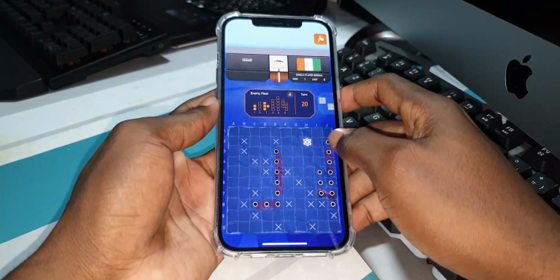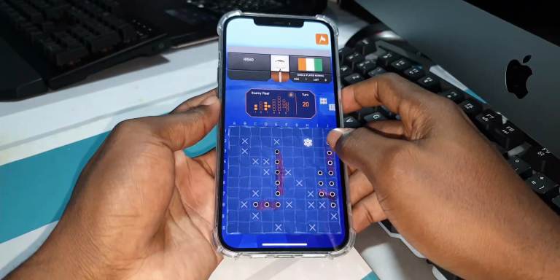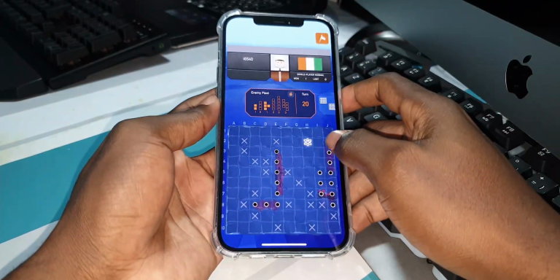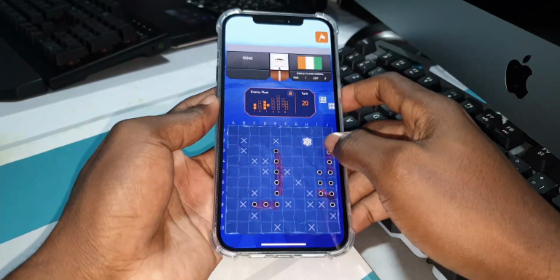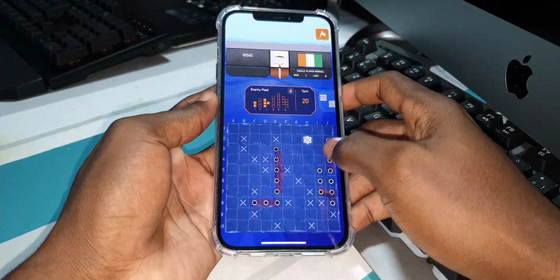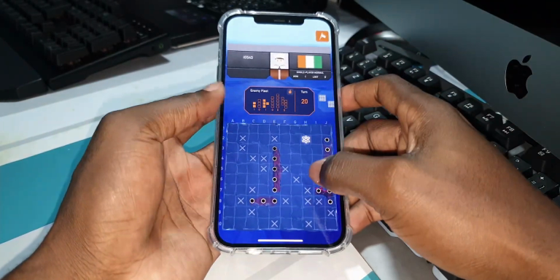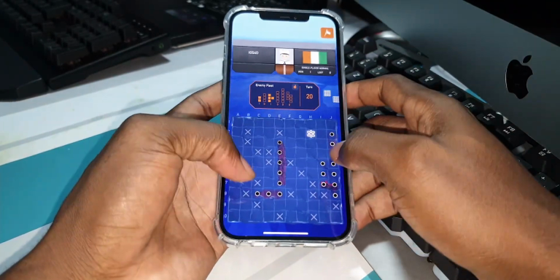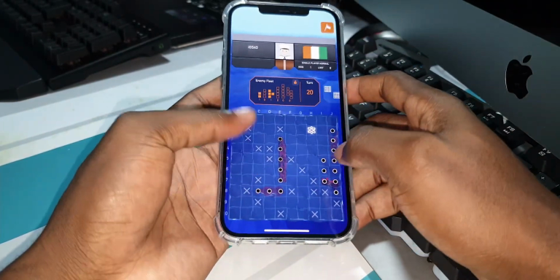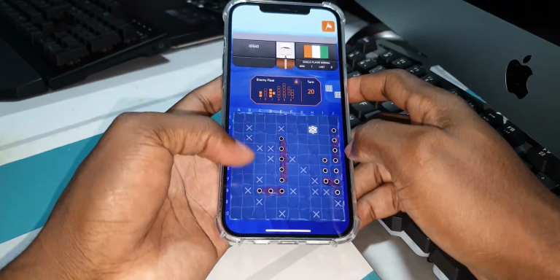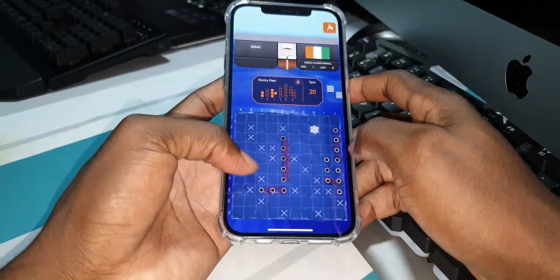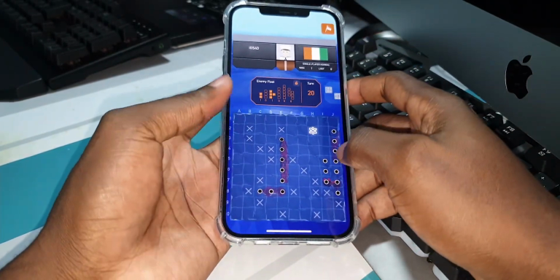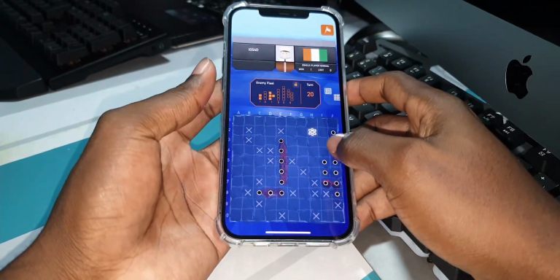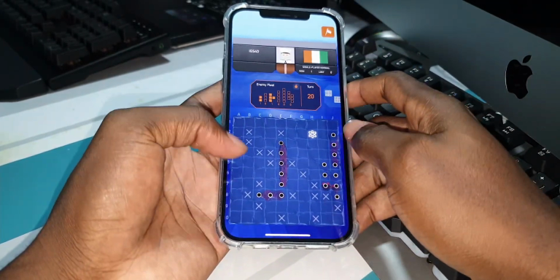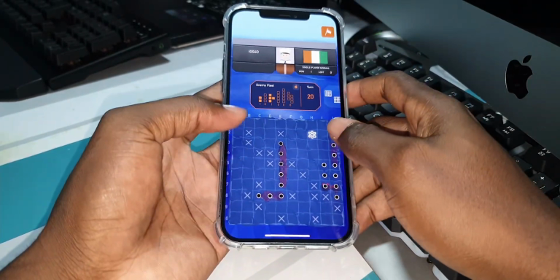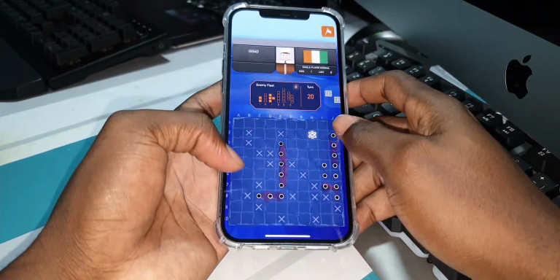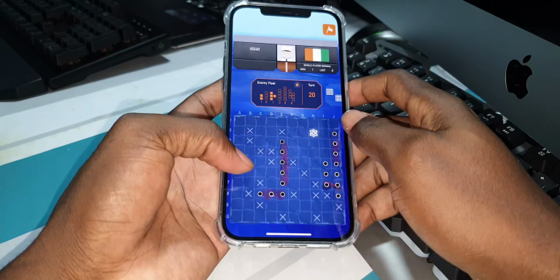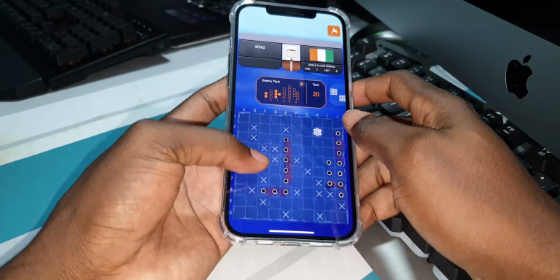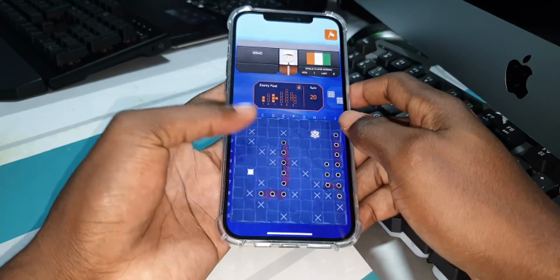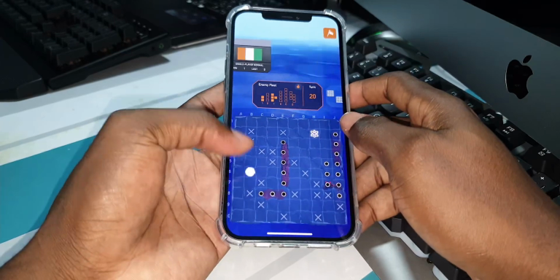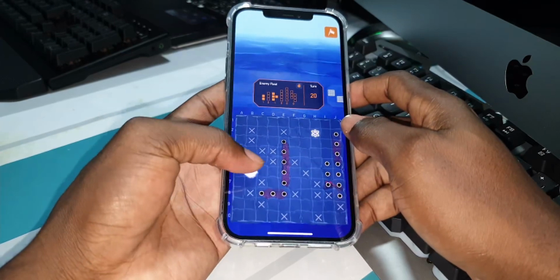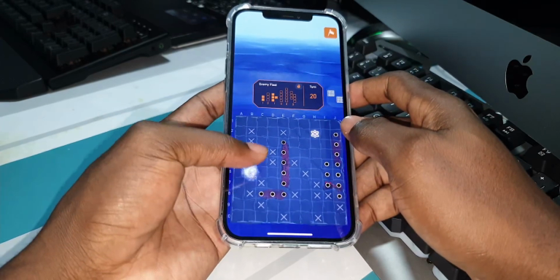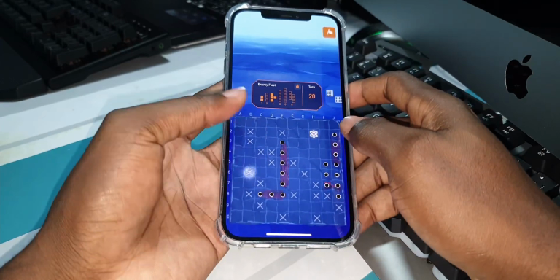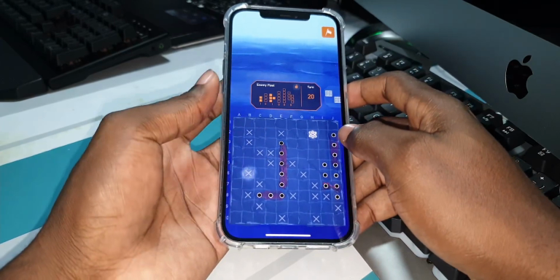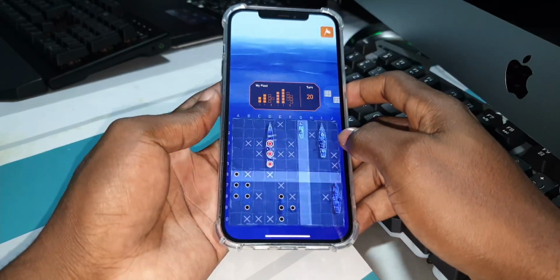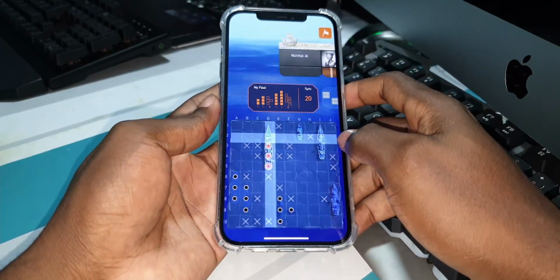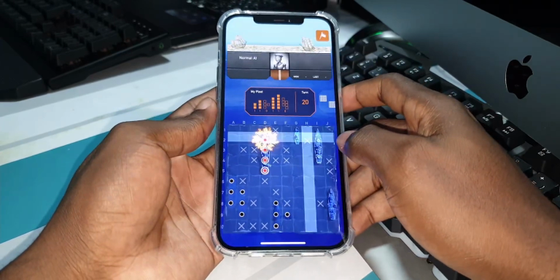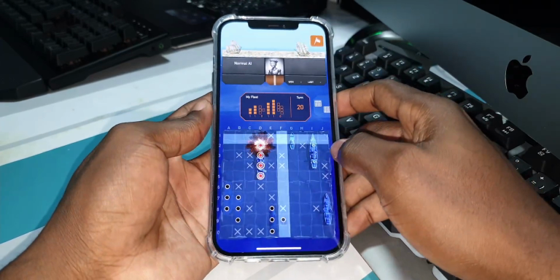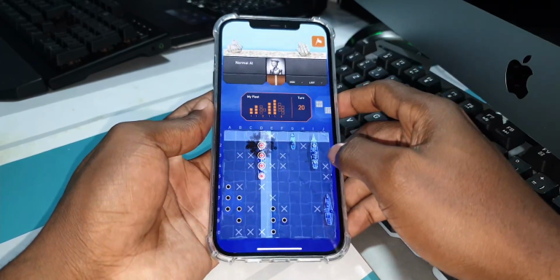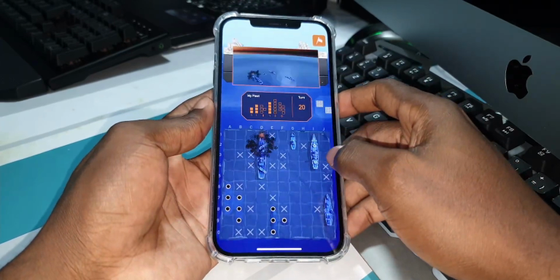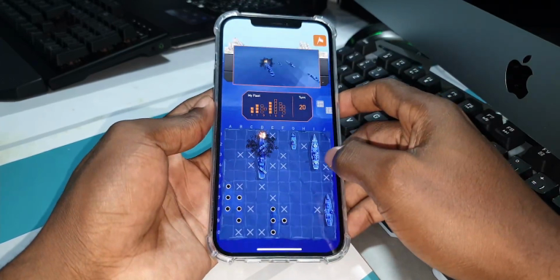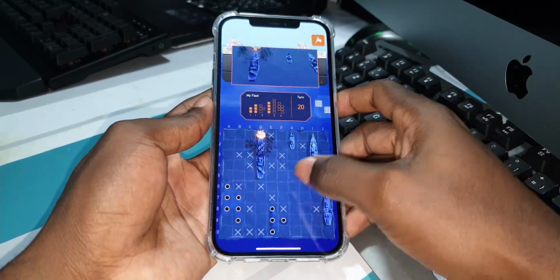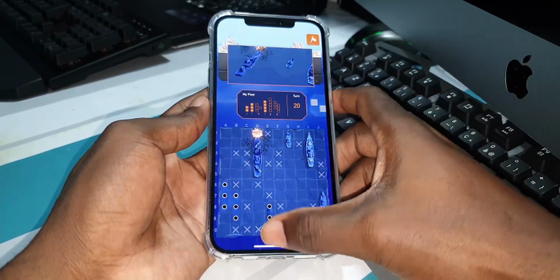This game is beautiful. This is an offline game, so you can play it anytime.